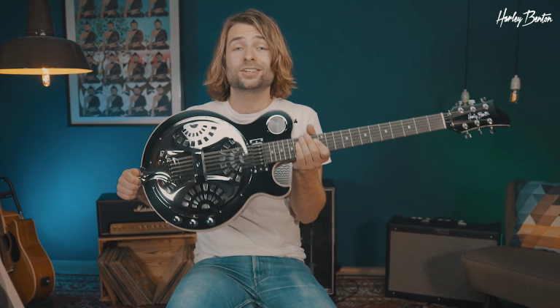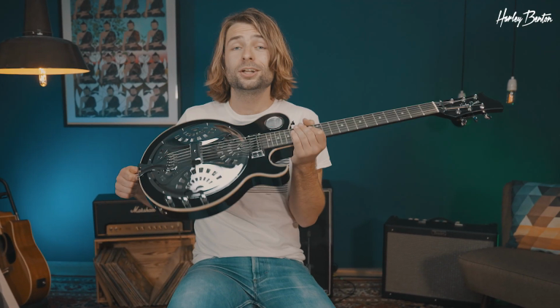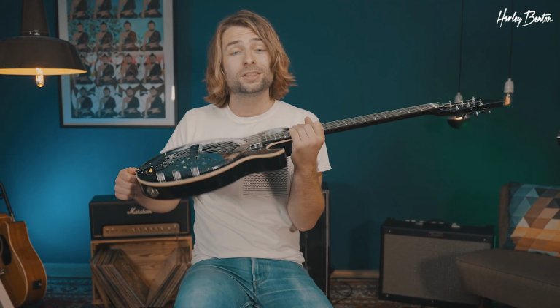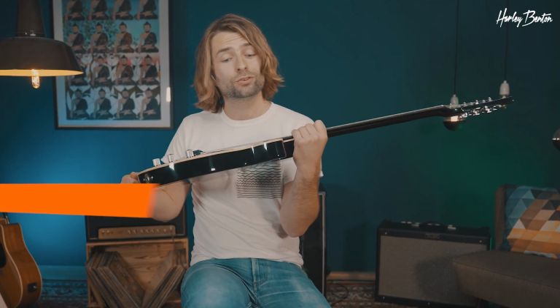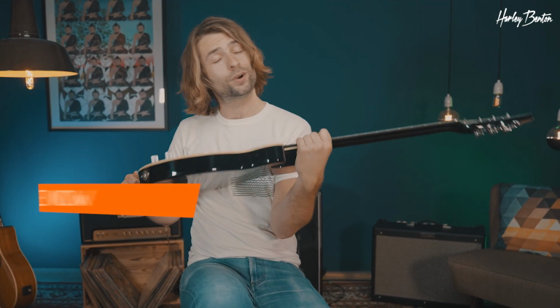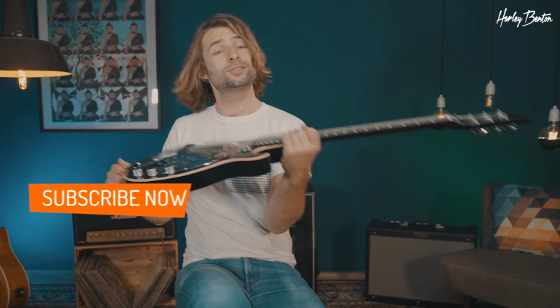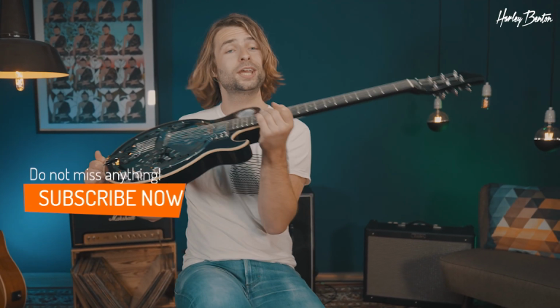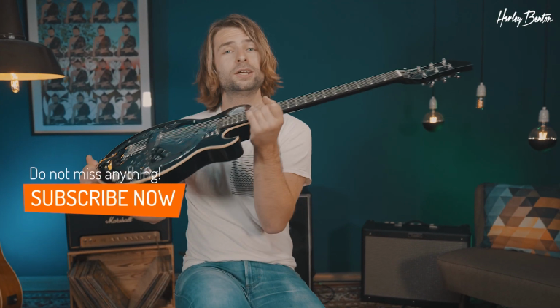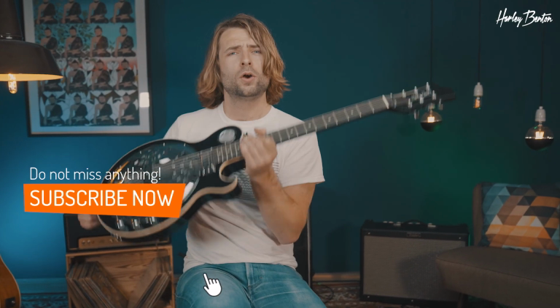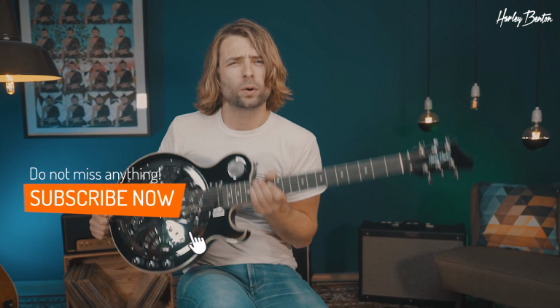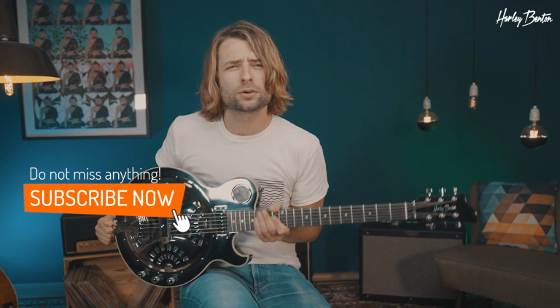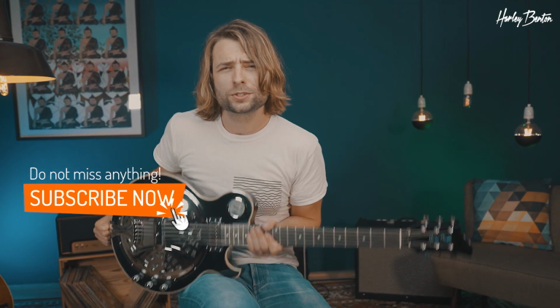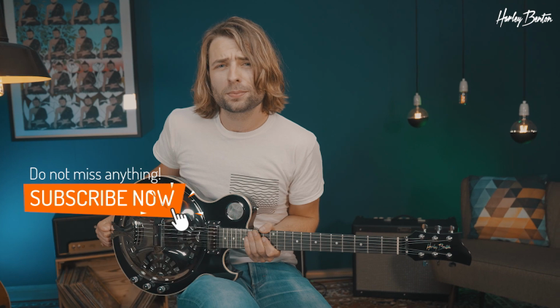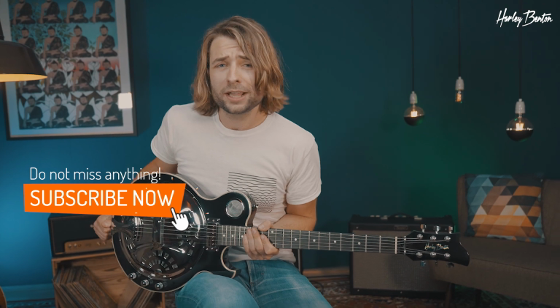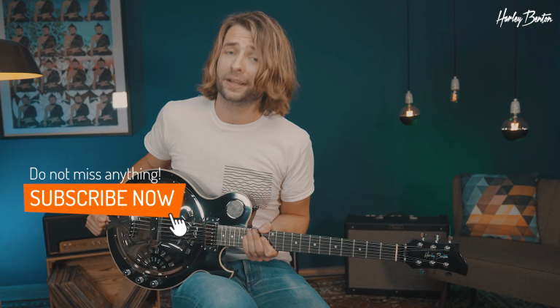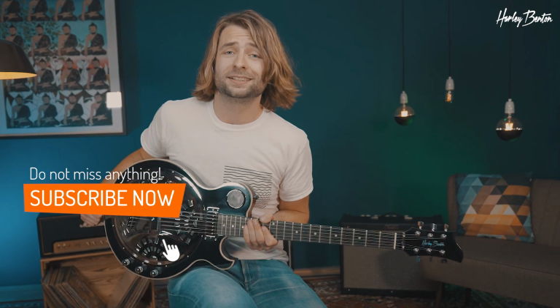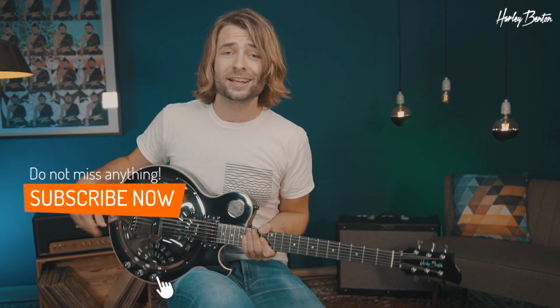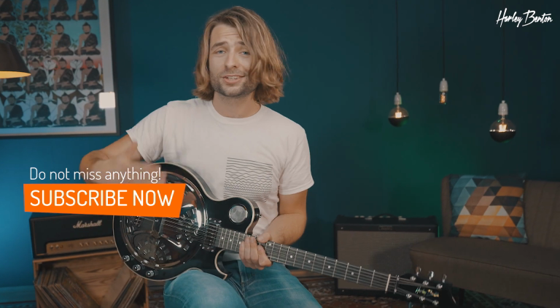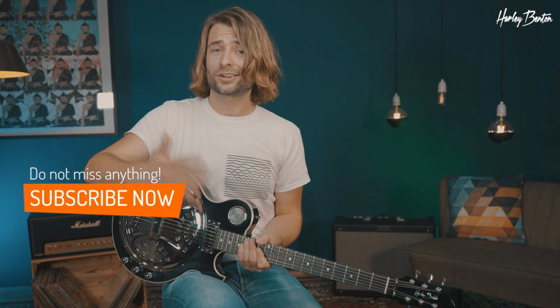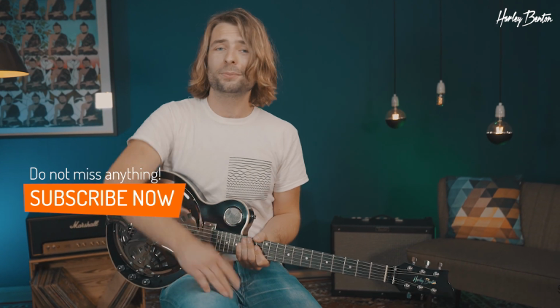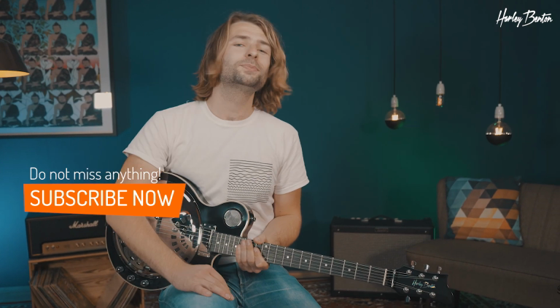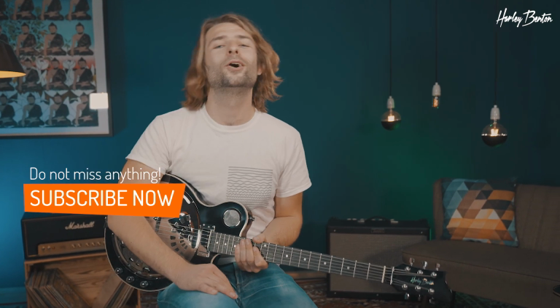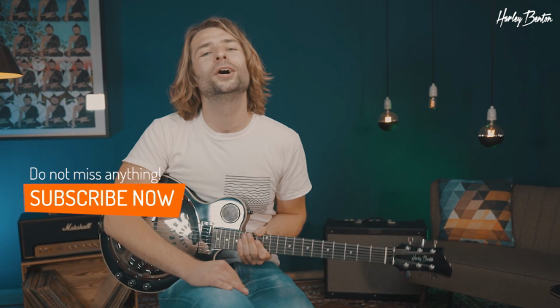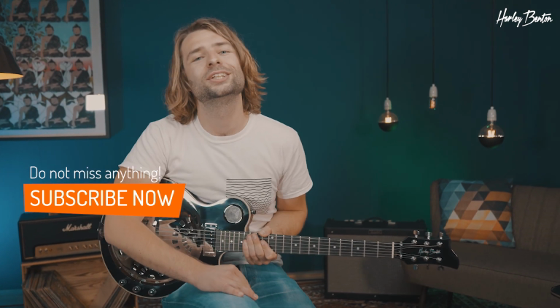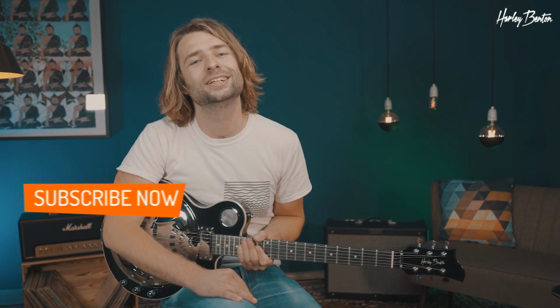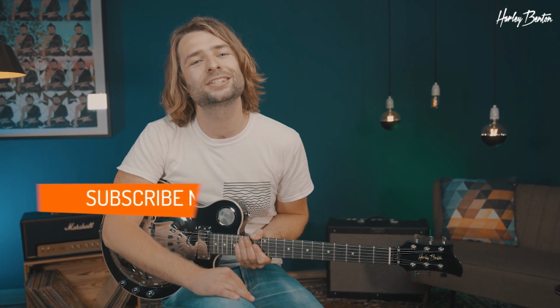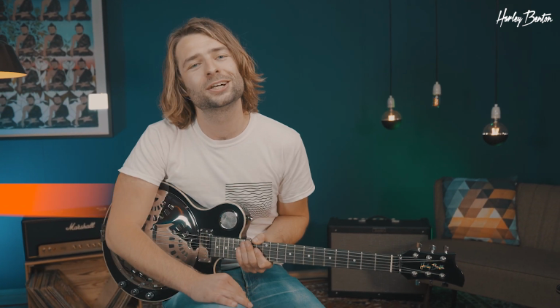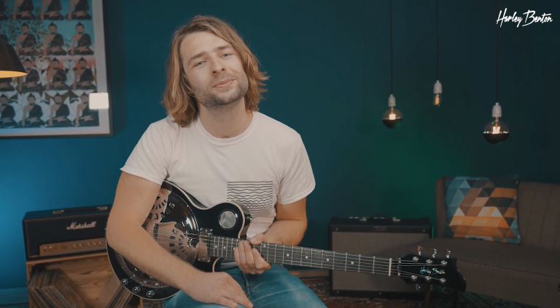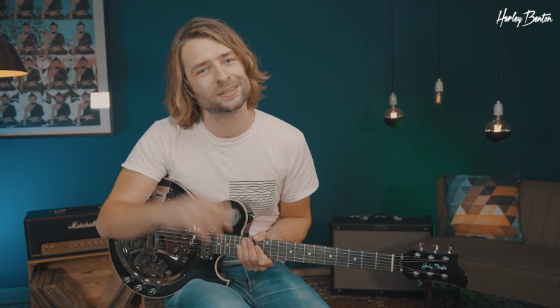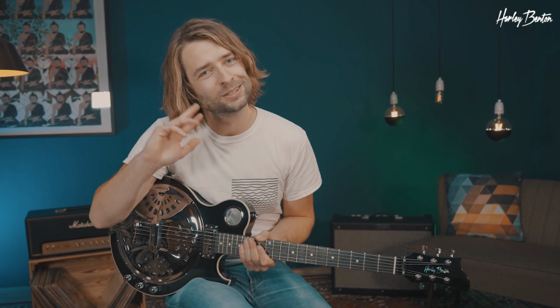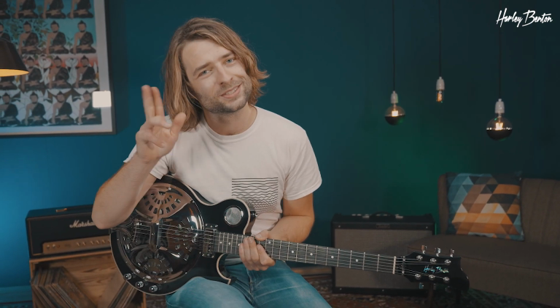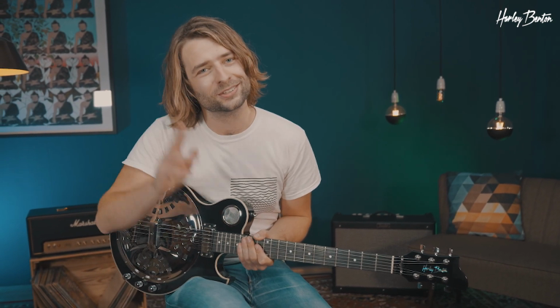That's the Harley-Benton Razor King. What song would you play on it? Let us know in the comments below. Until the next time, see you.